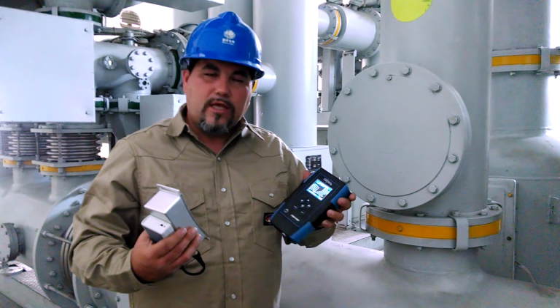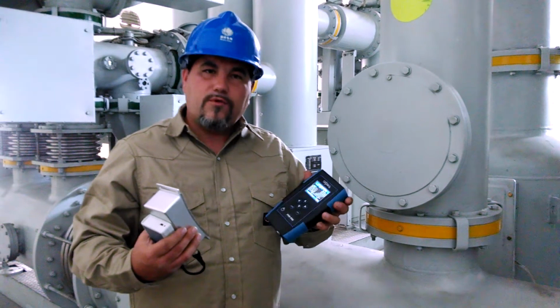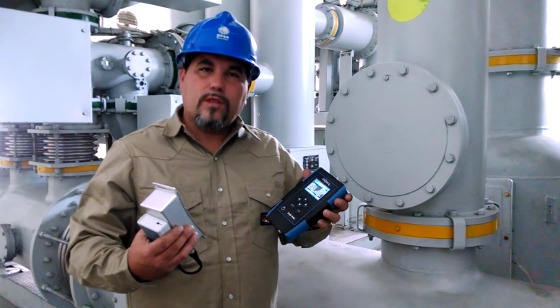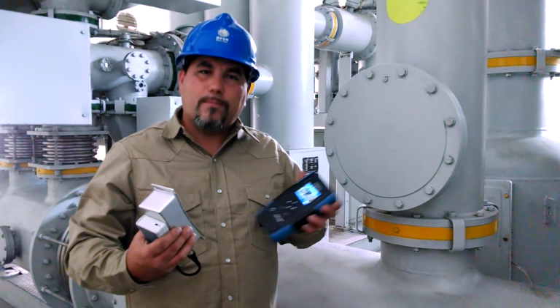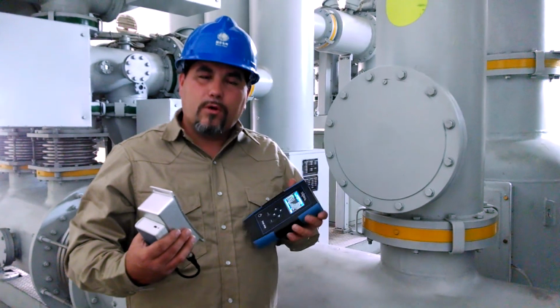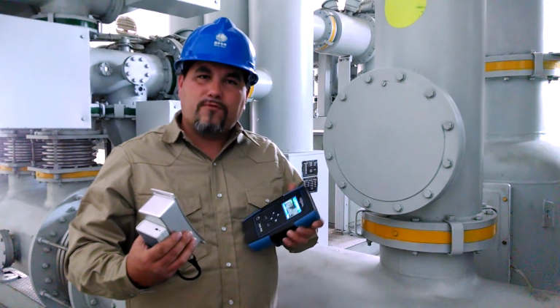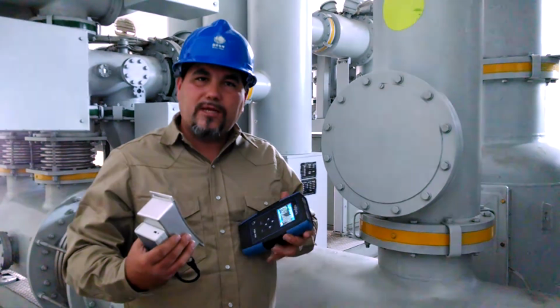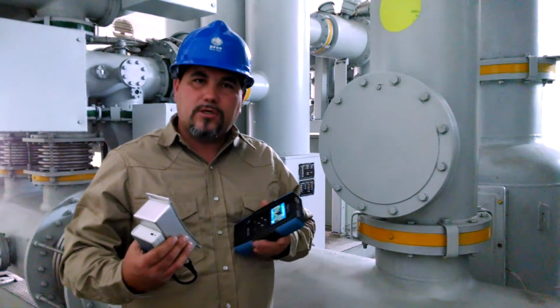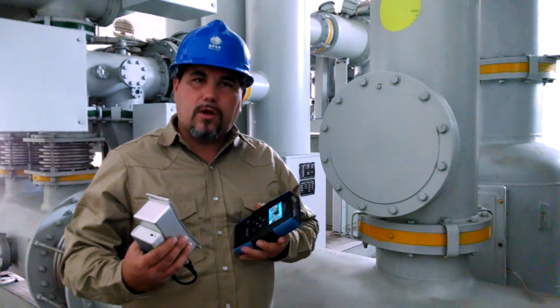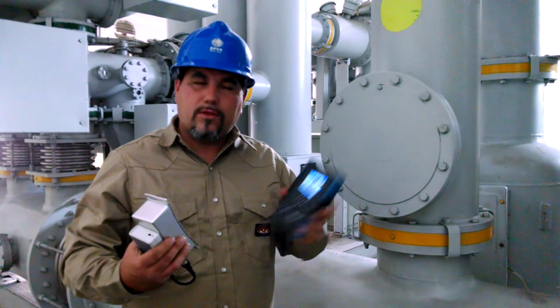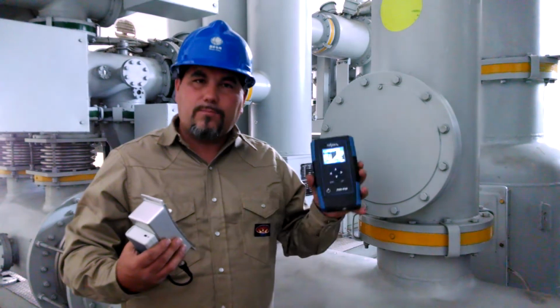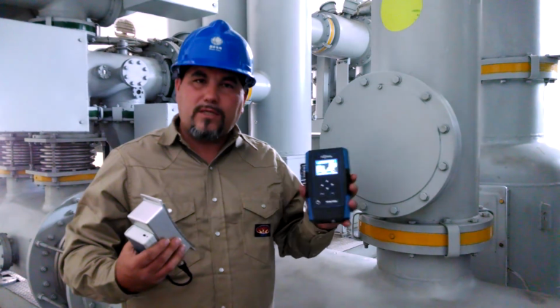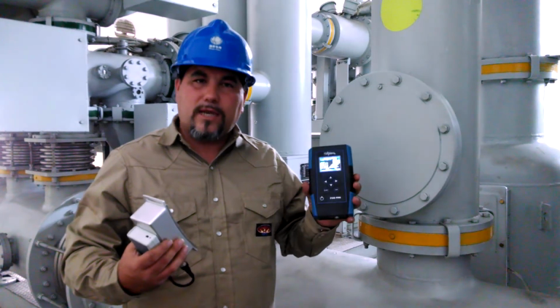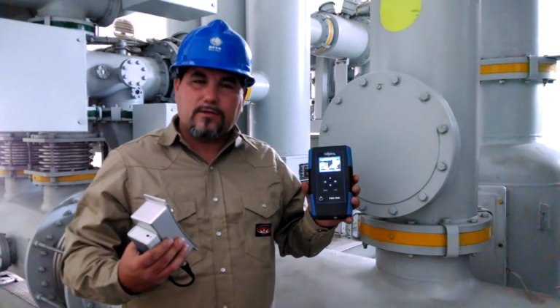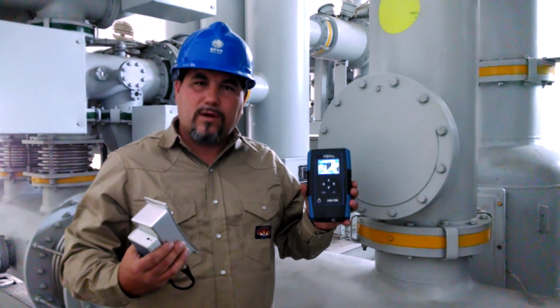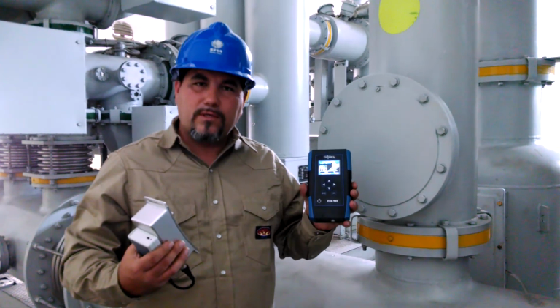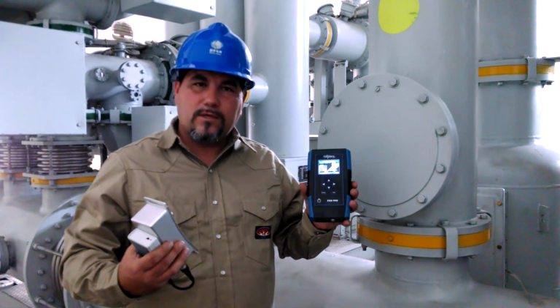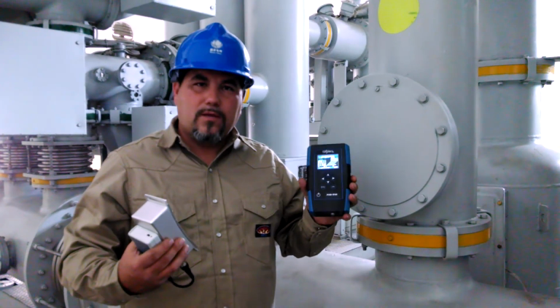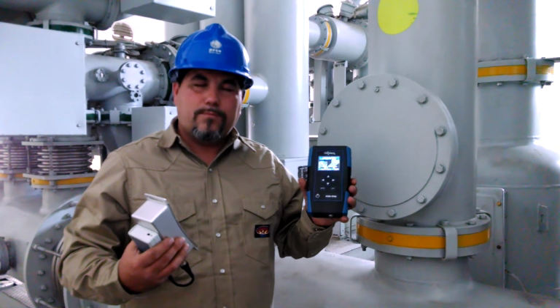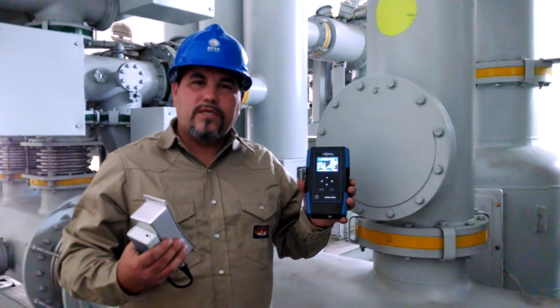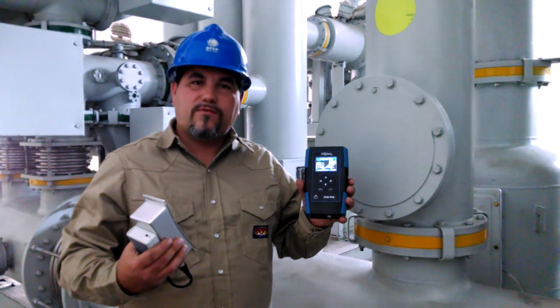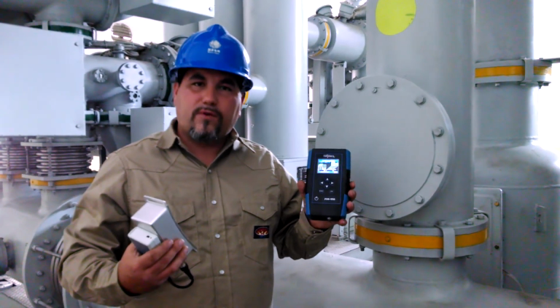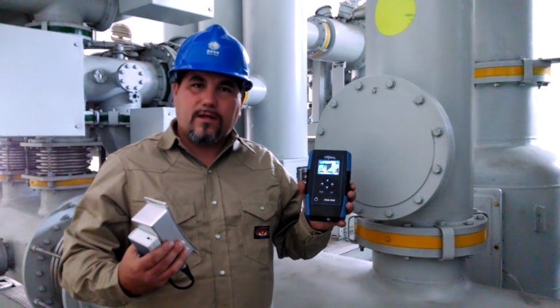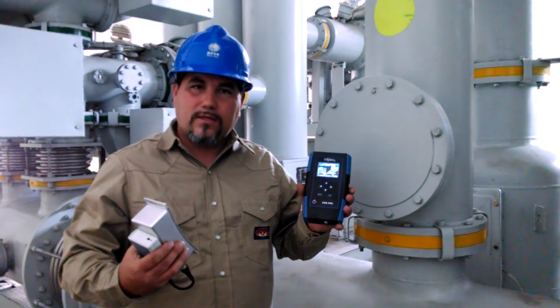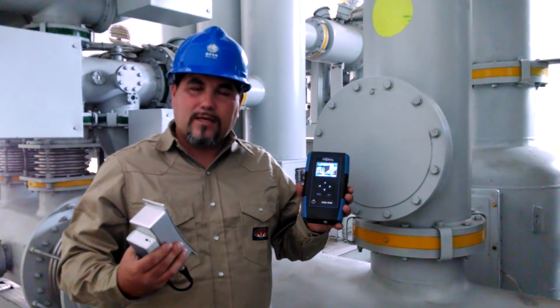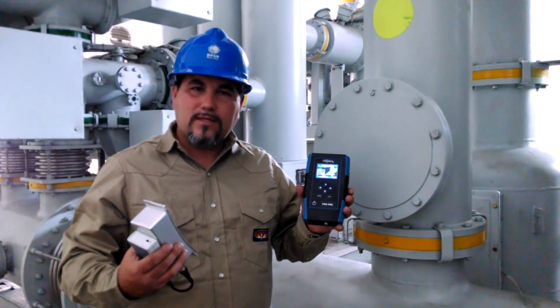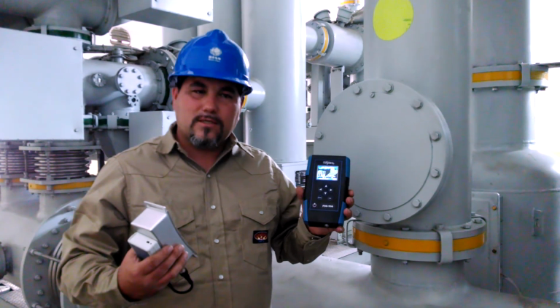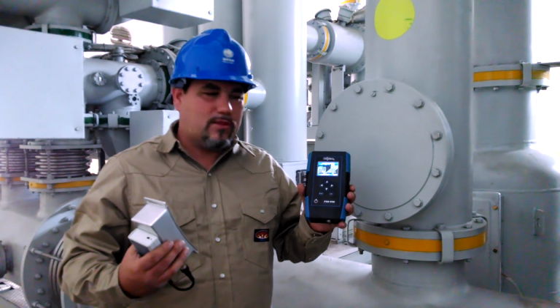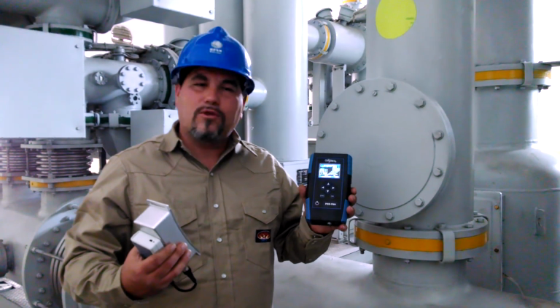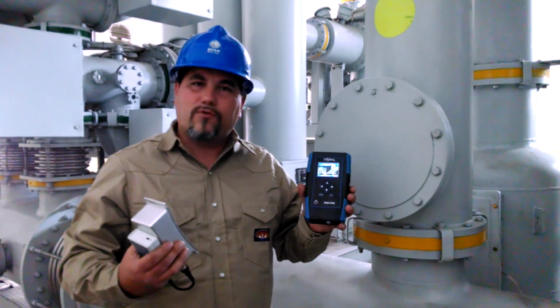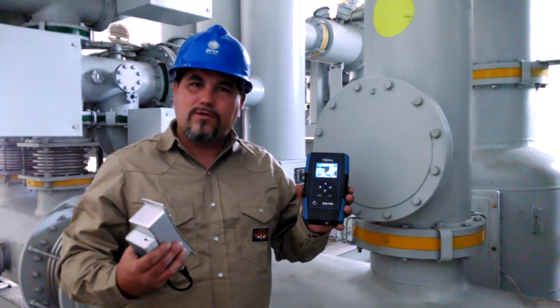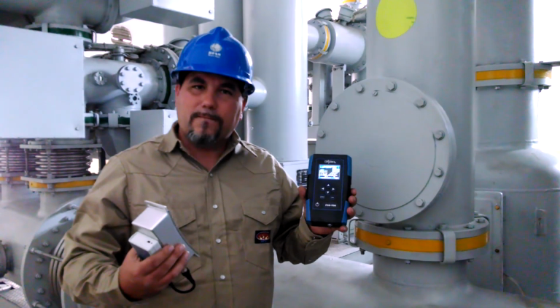If you would like more information on the P detector equipment, please feel free to contact us. Thank you for your time.